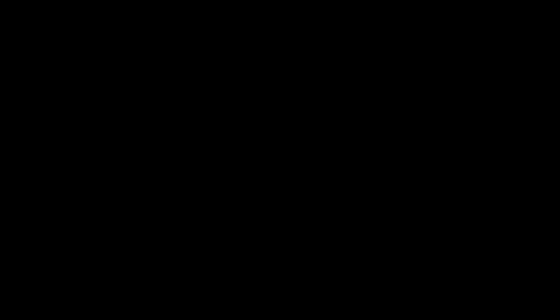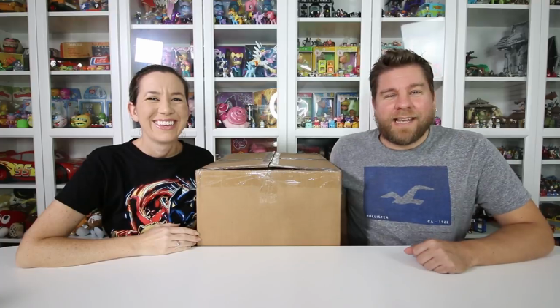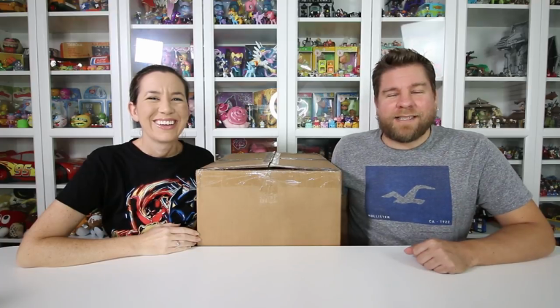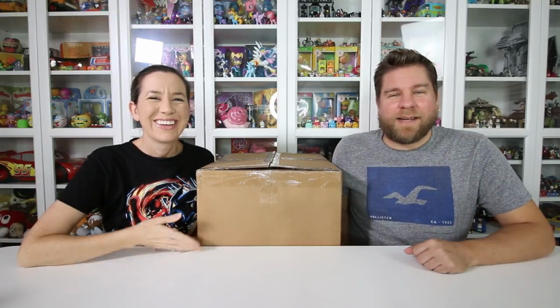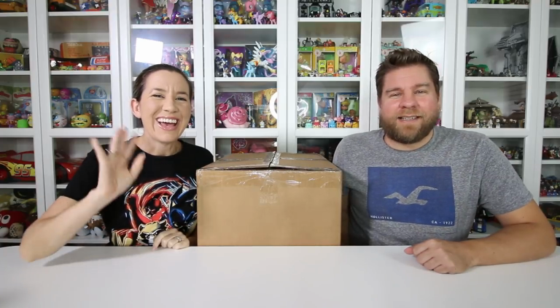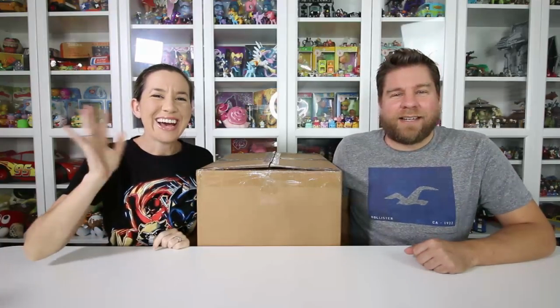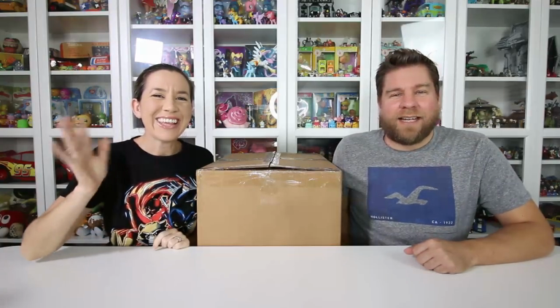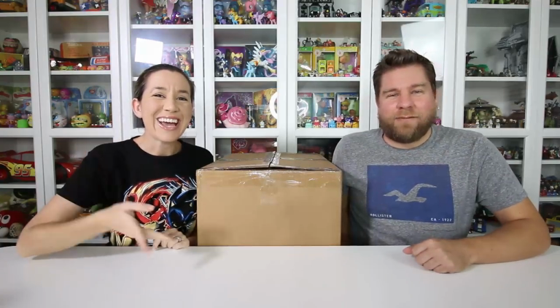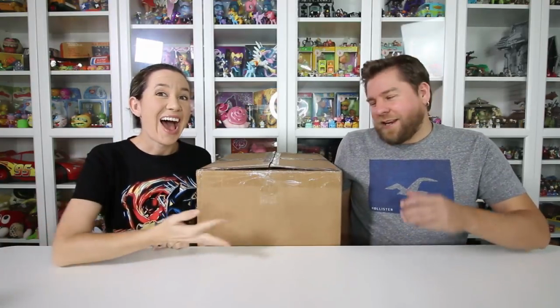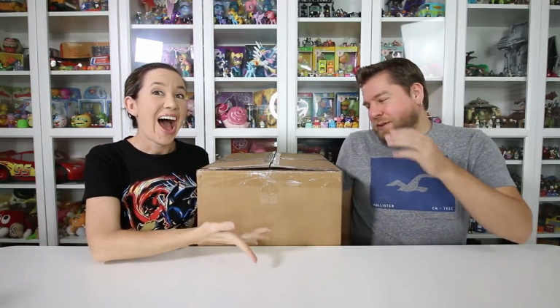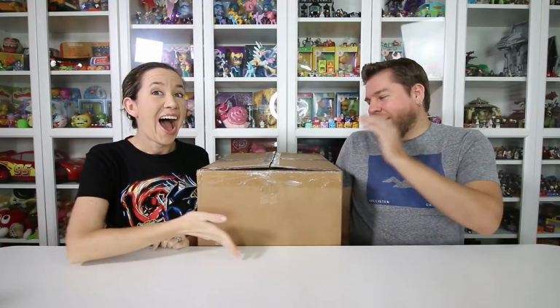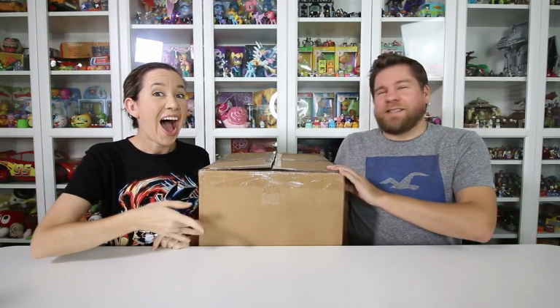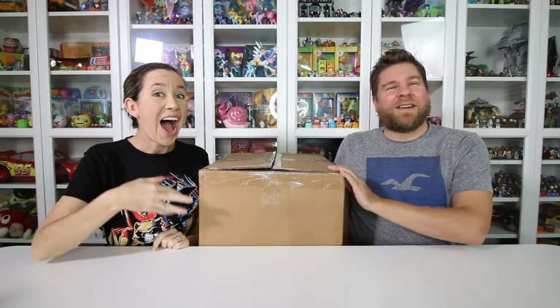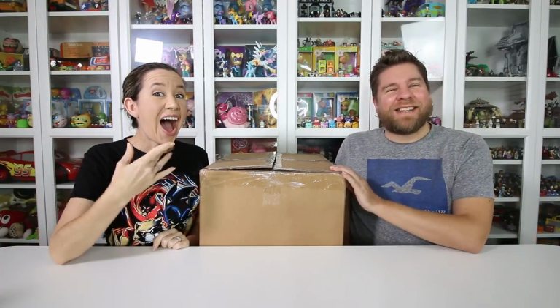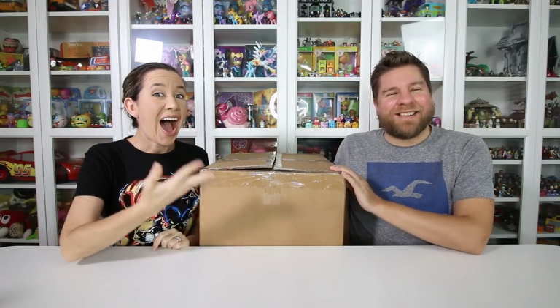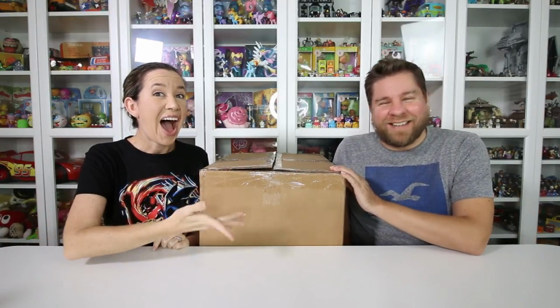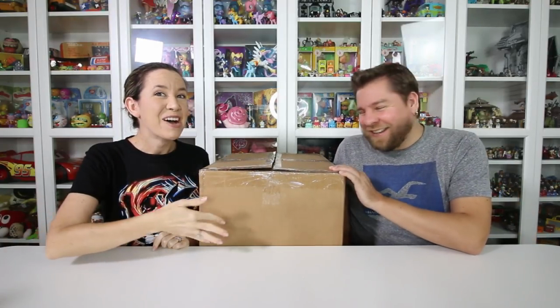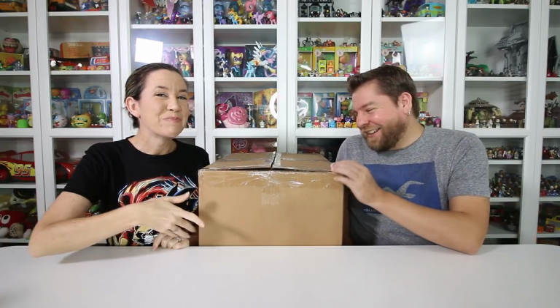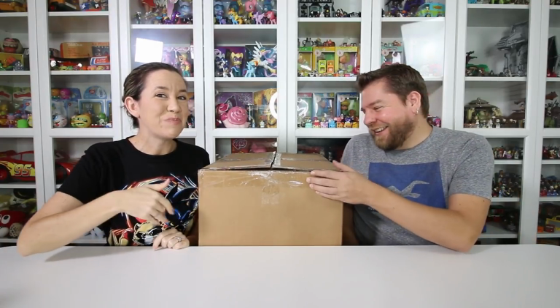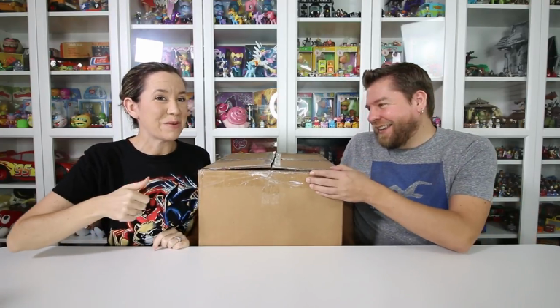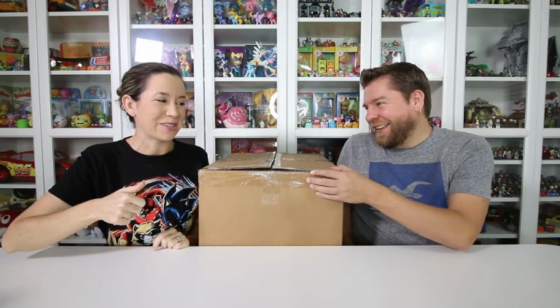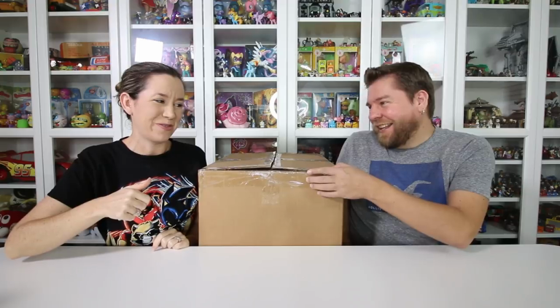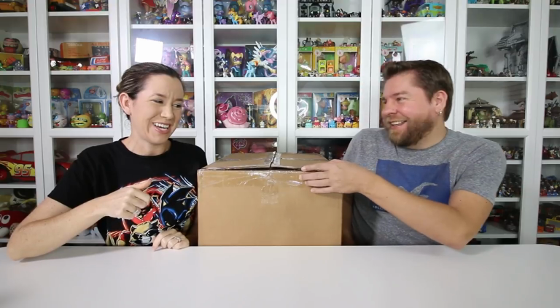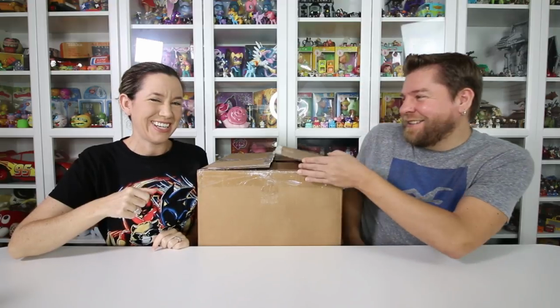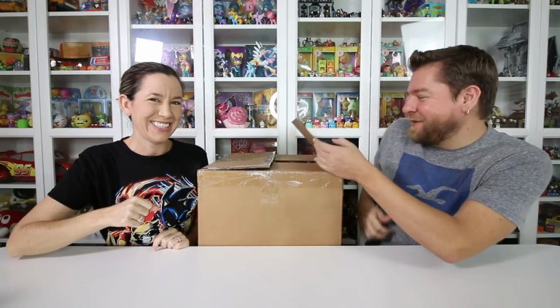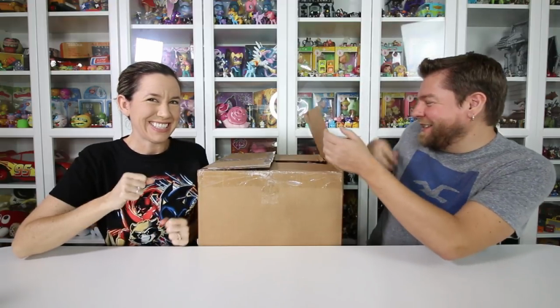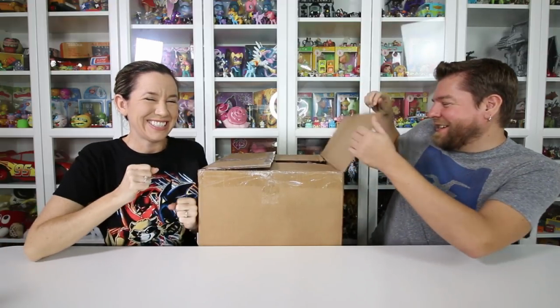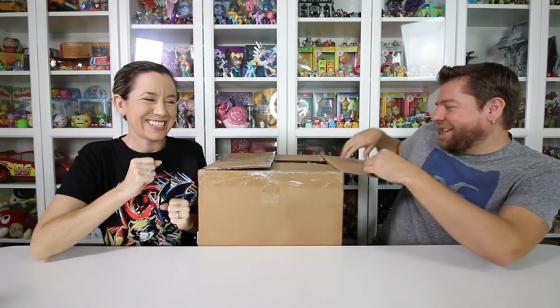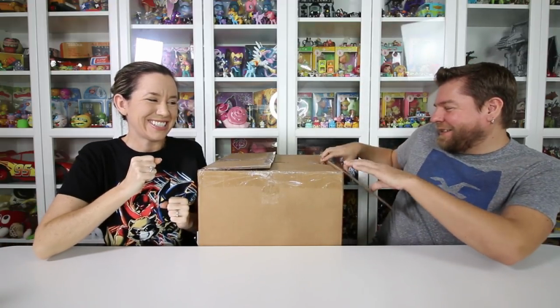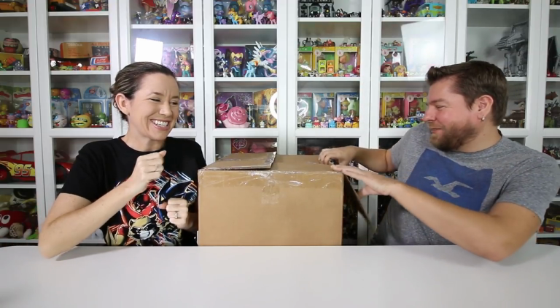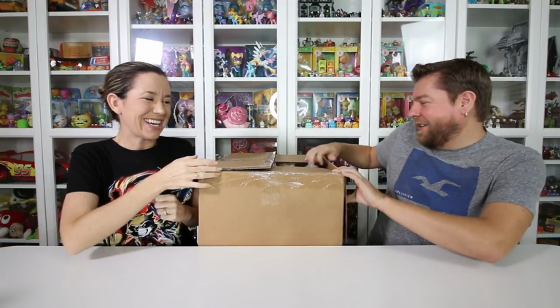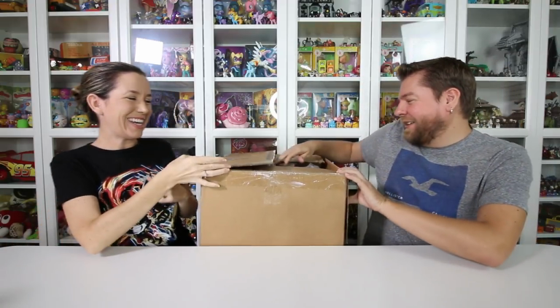Hey guys, it's Mike. And Halle. We've got a big box of fun here. Let's open this up. I'm so excited.